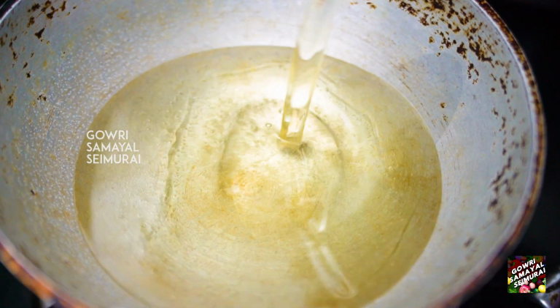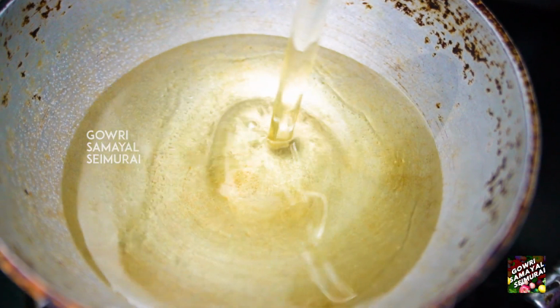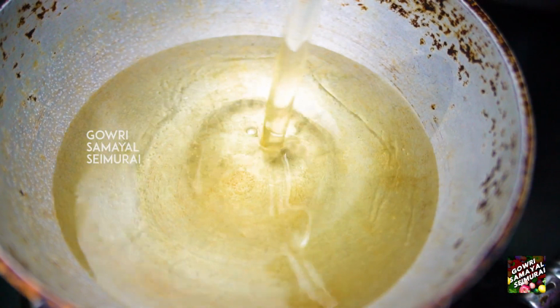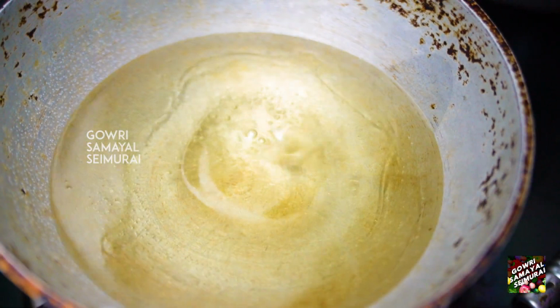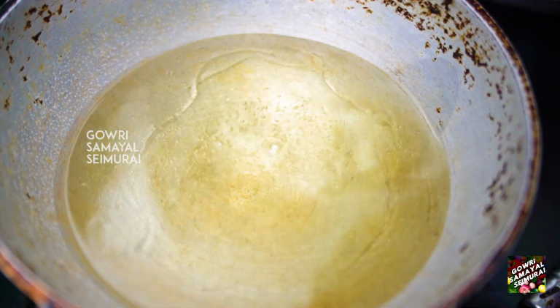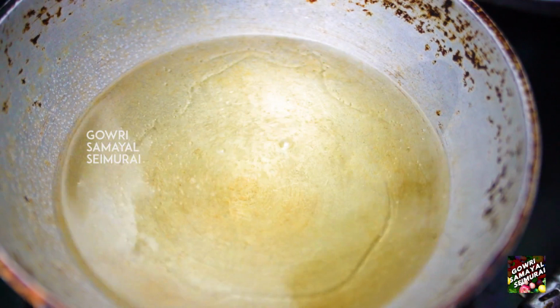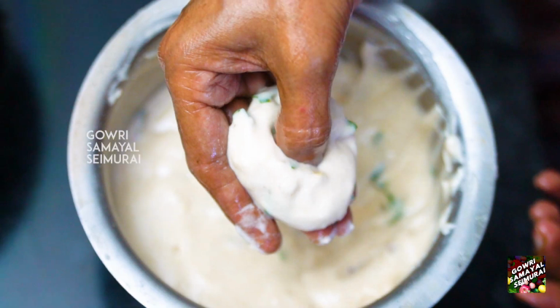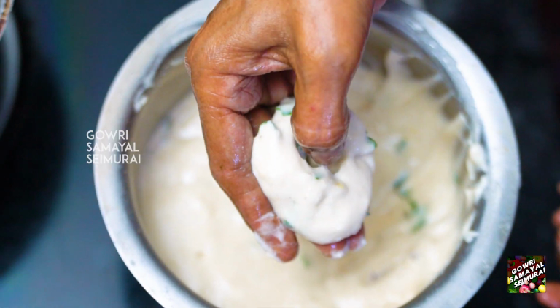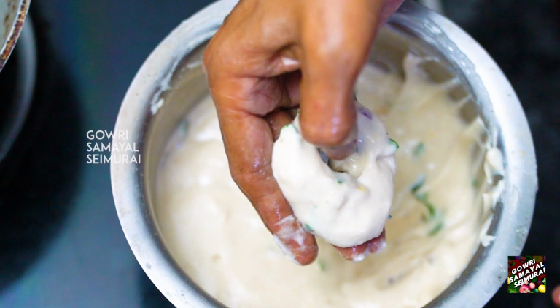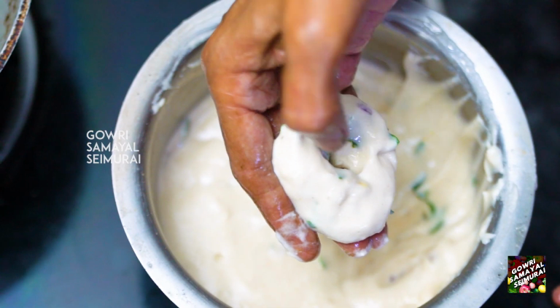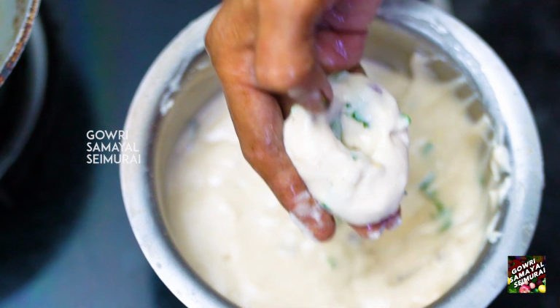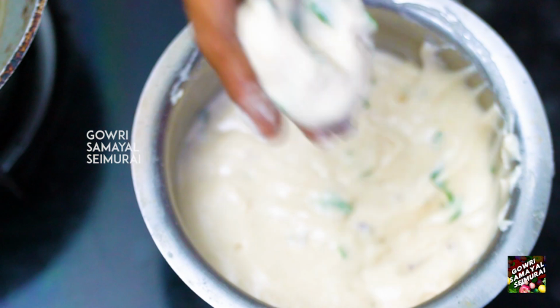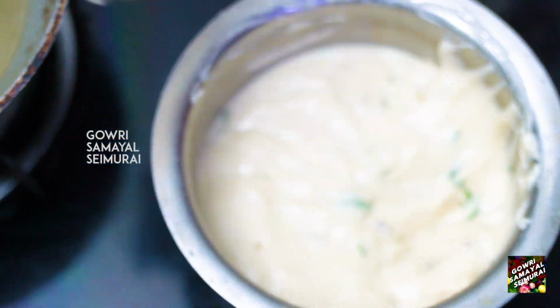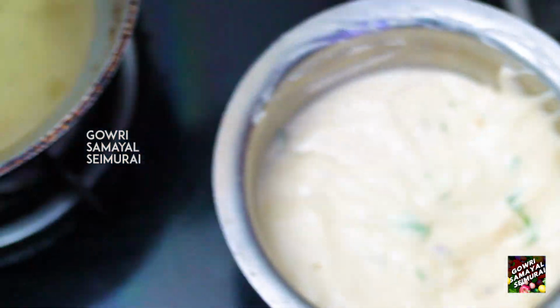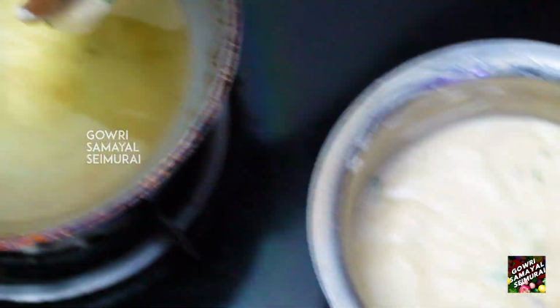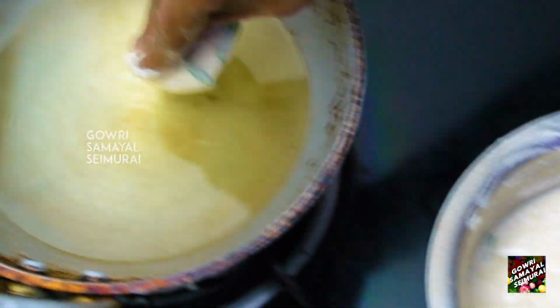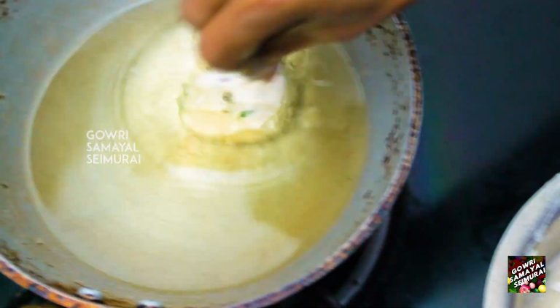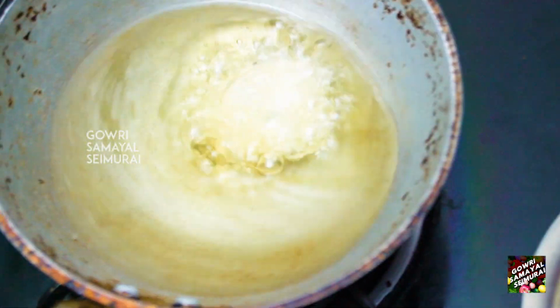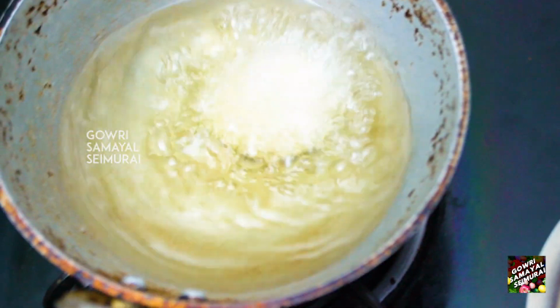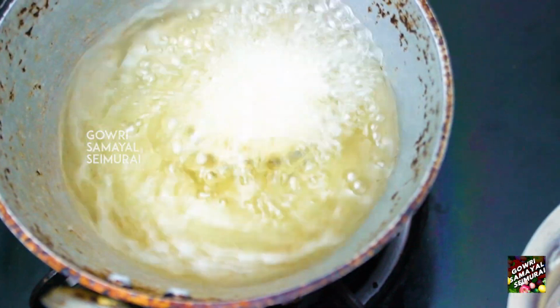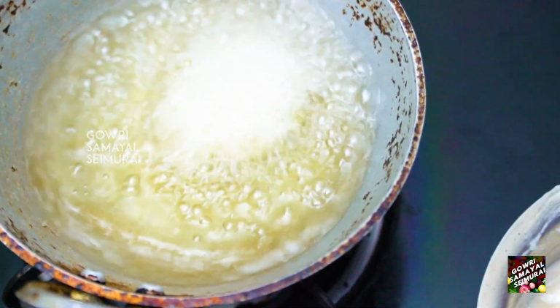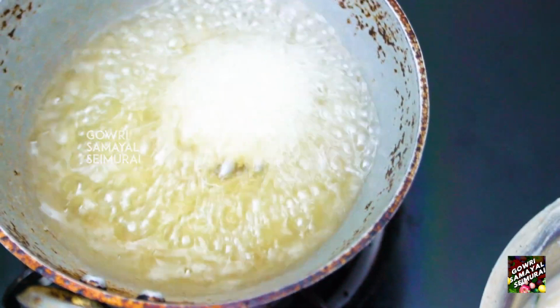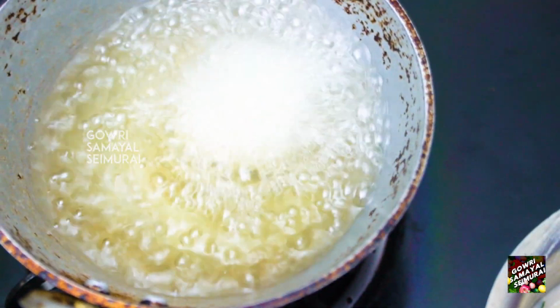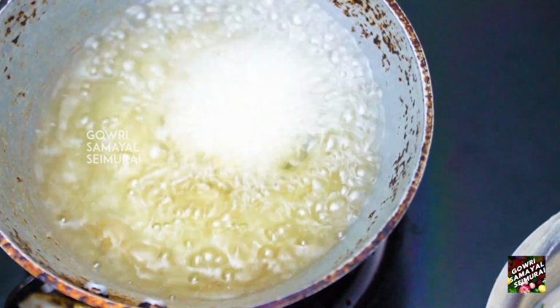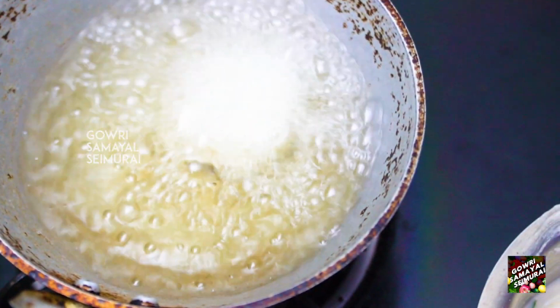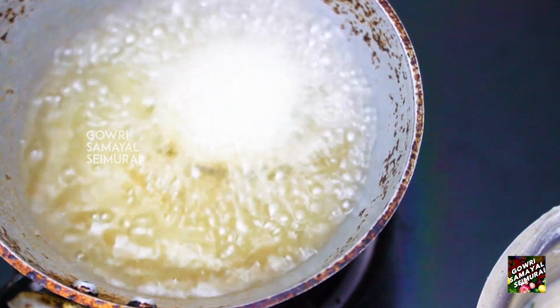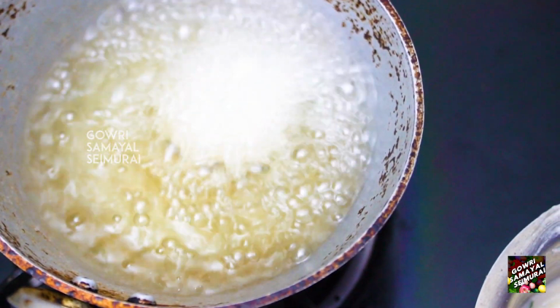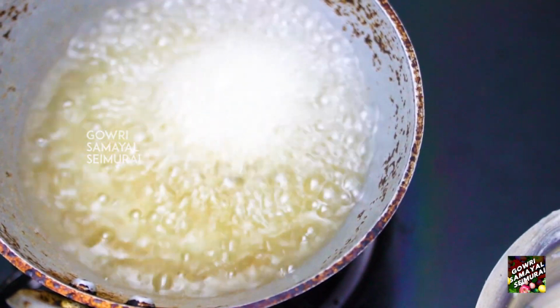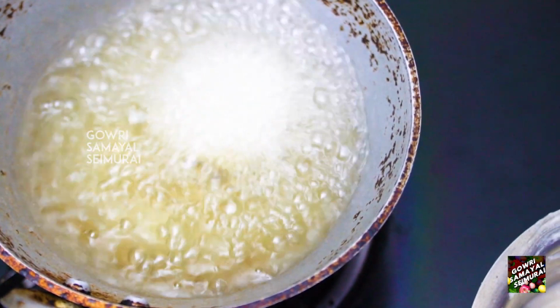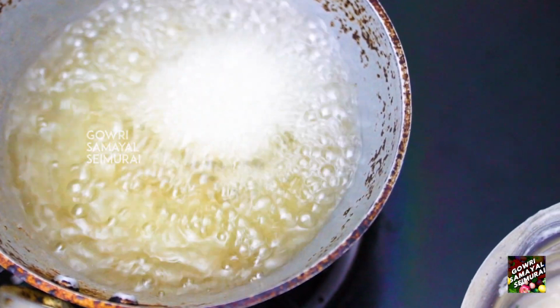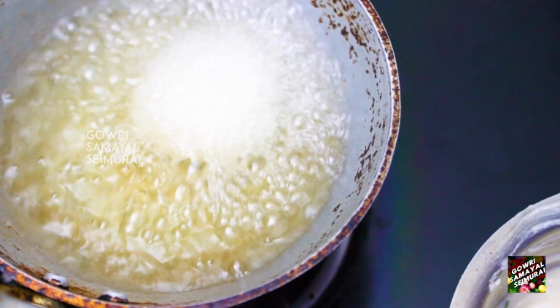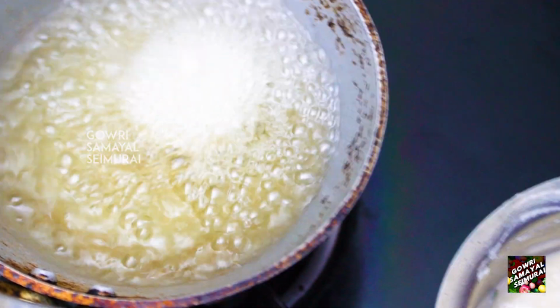Let's put a little bit of water in the oven.